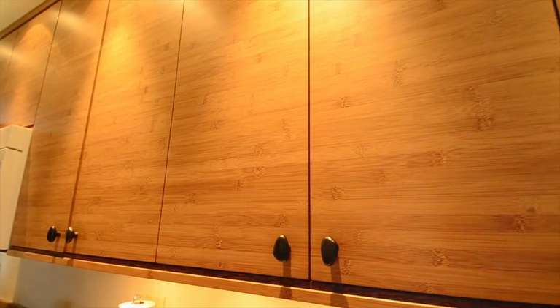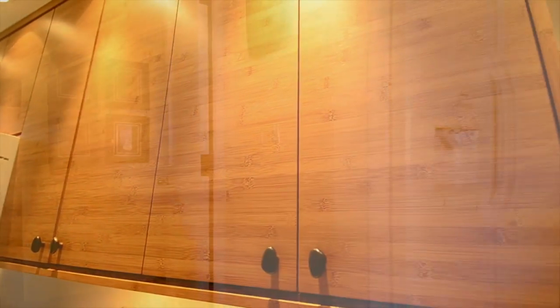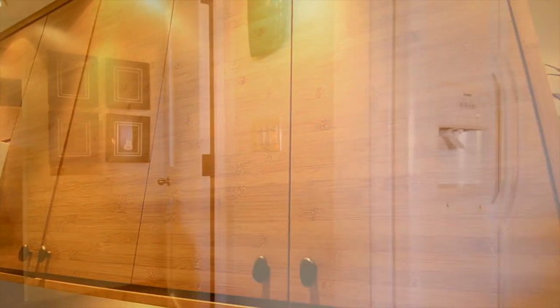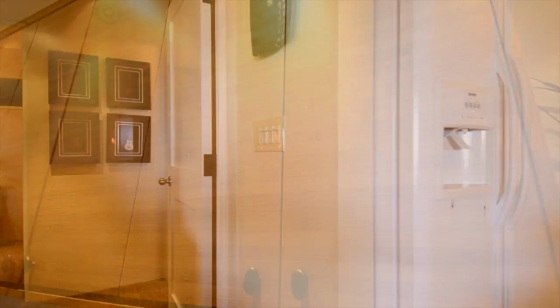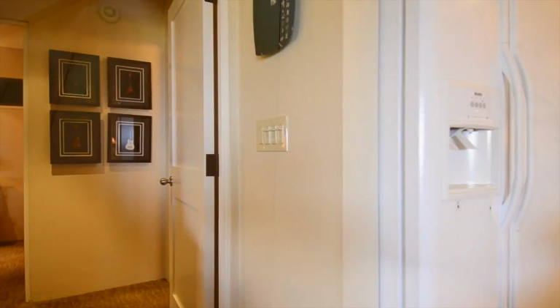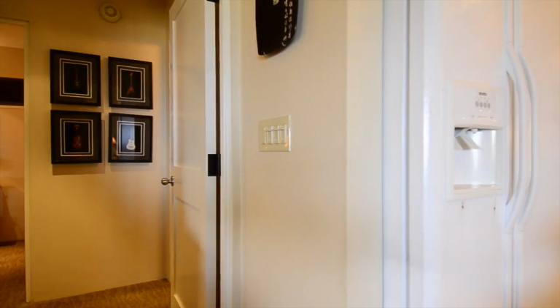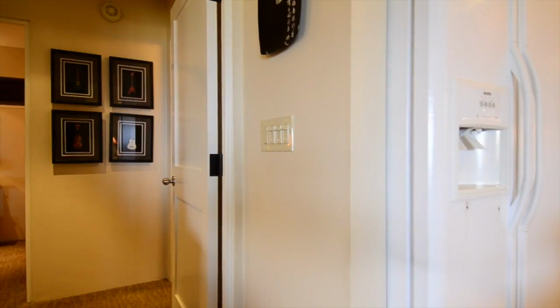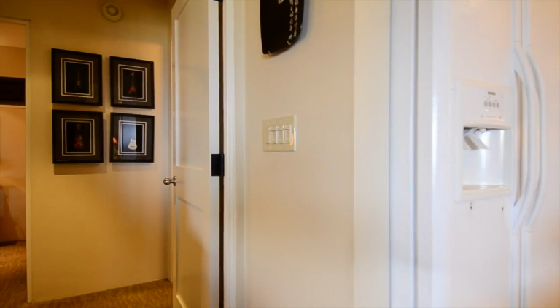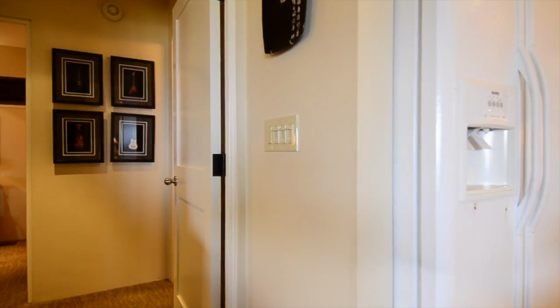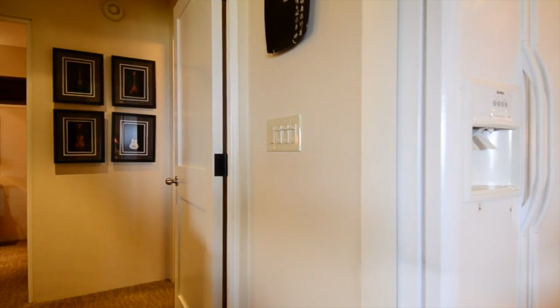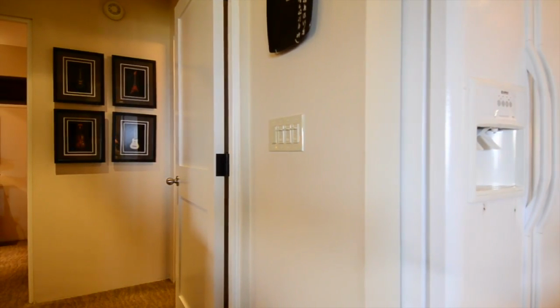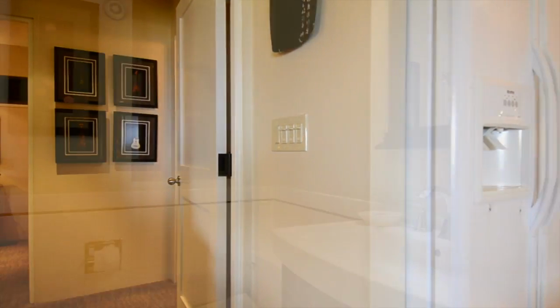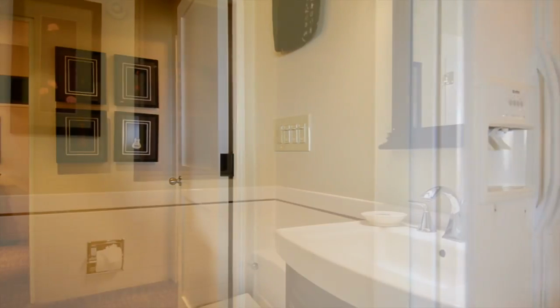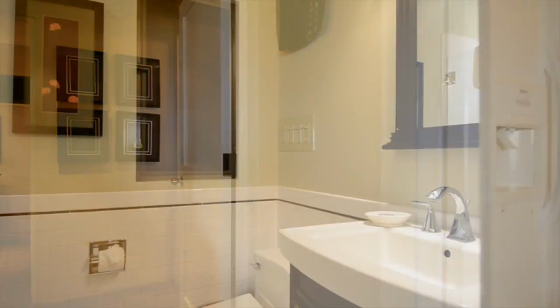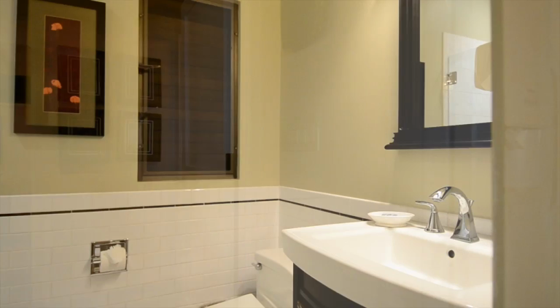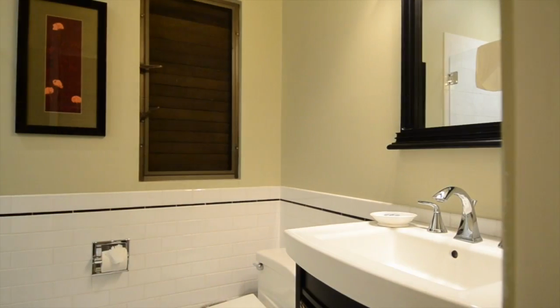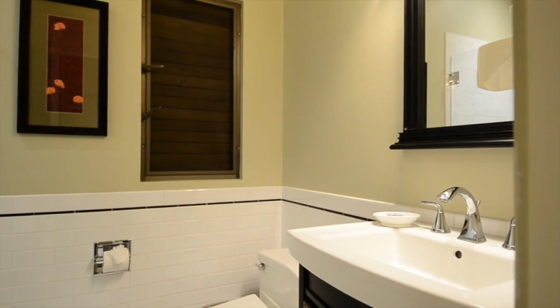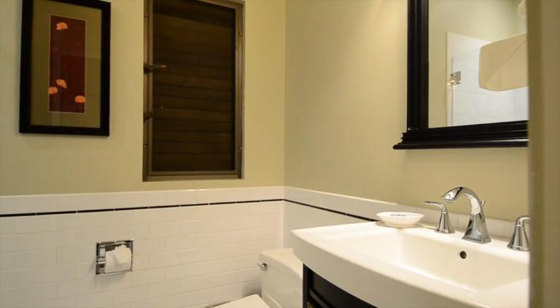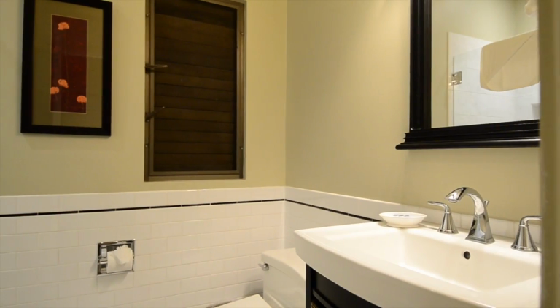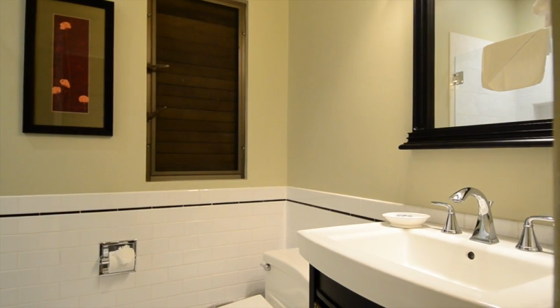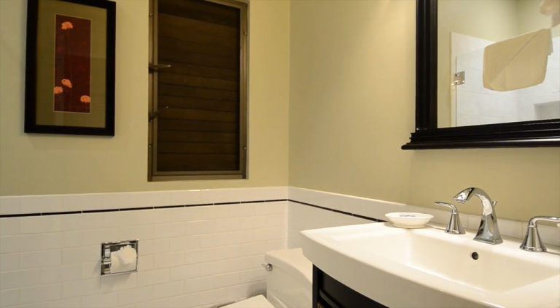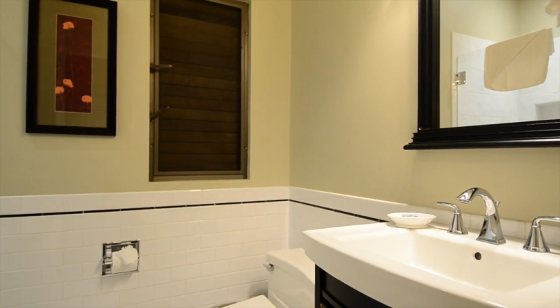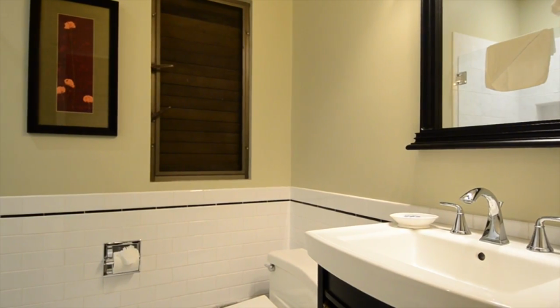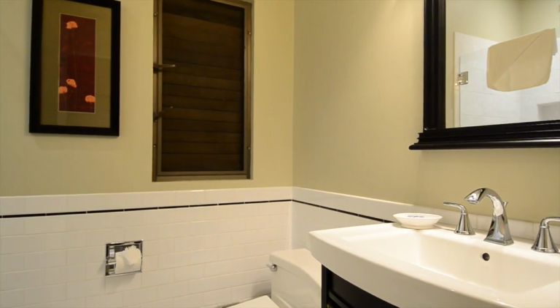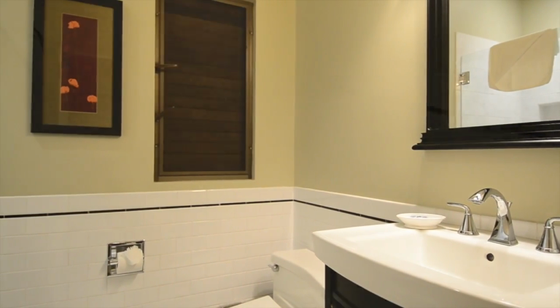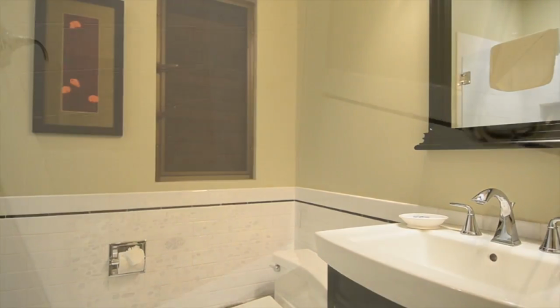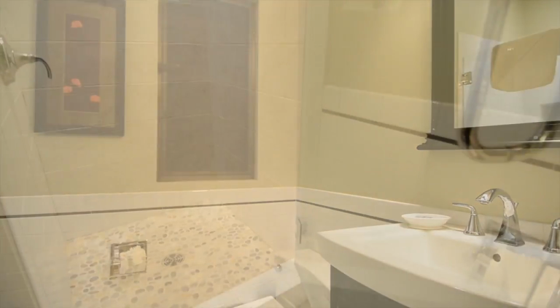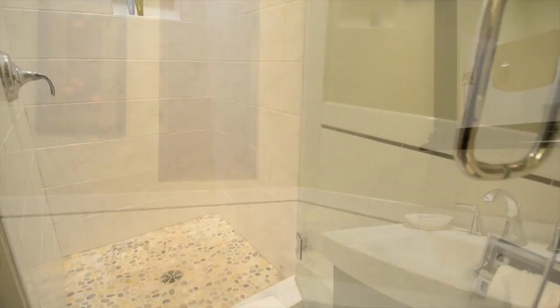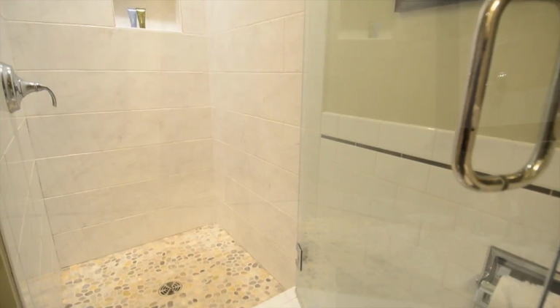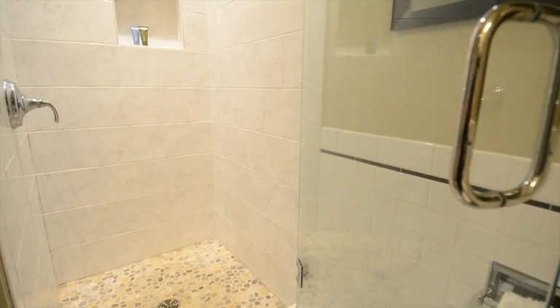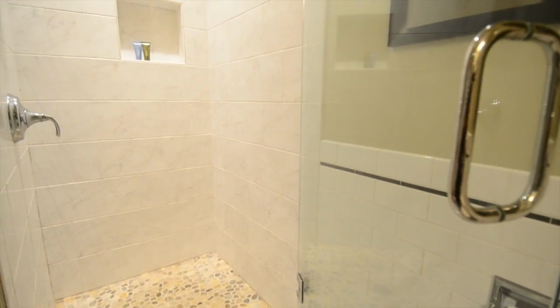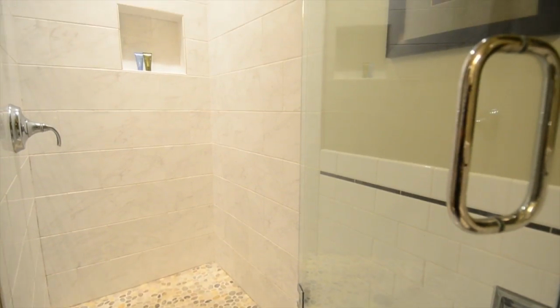As we leave the kitchen, we find the guest bath with its gorgeous updates, including granite counters and a shower enclosure.